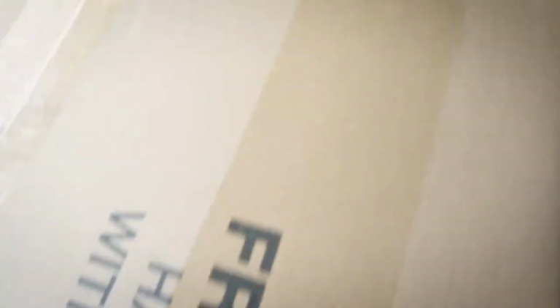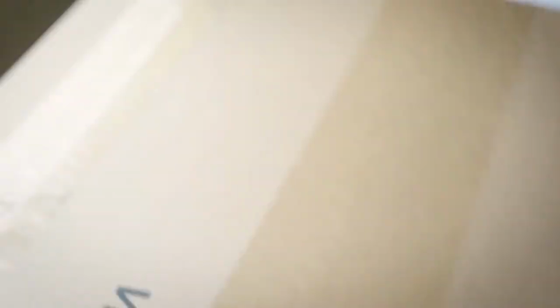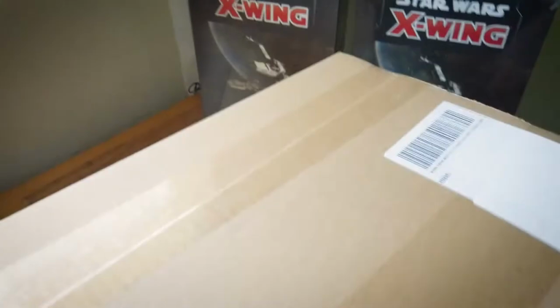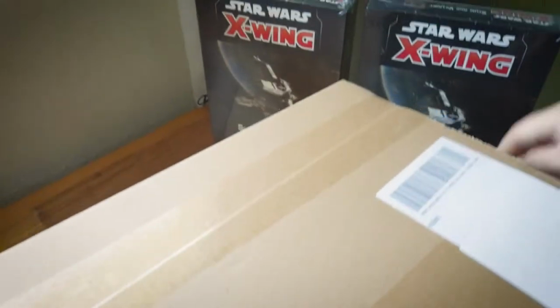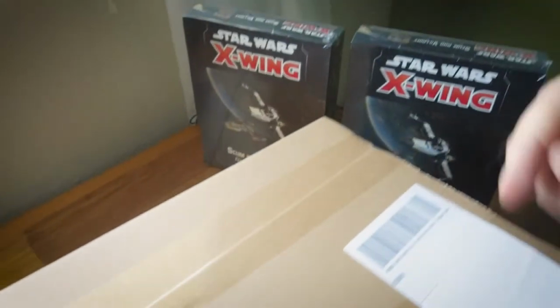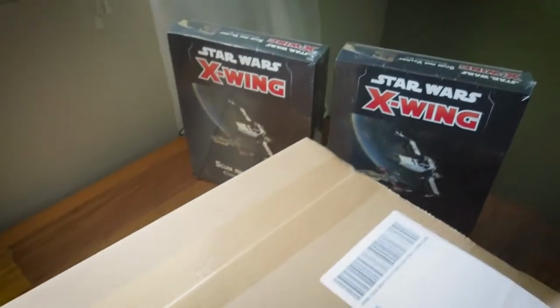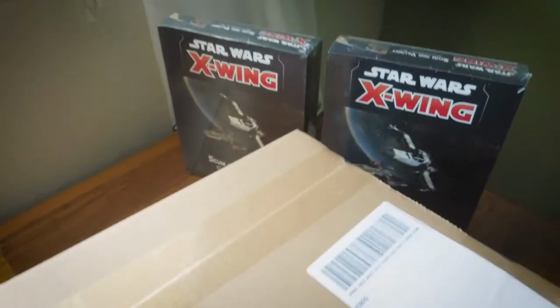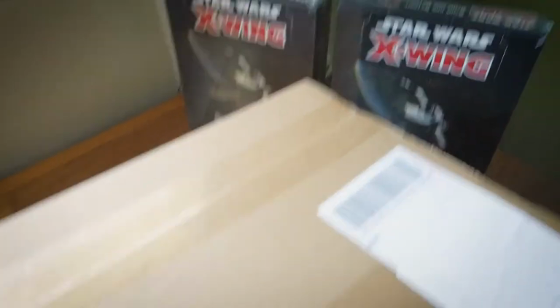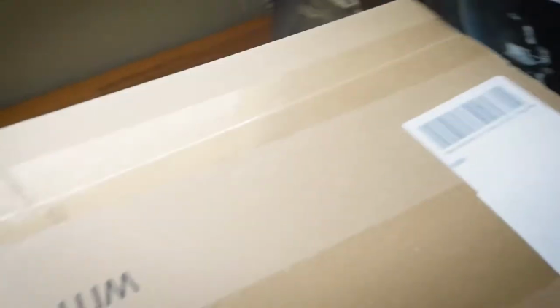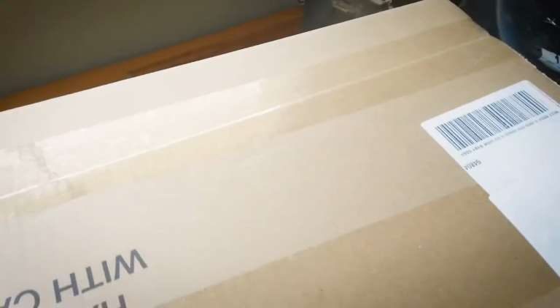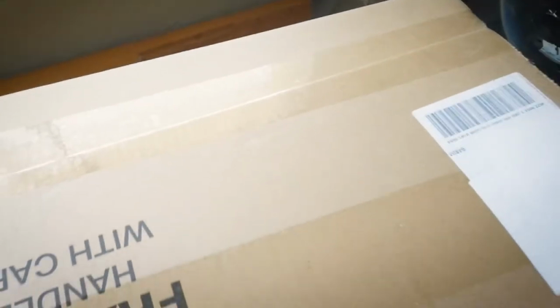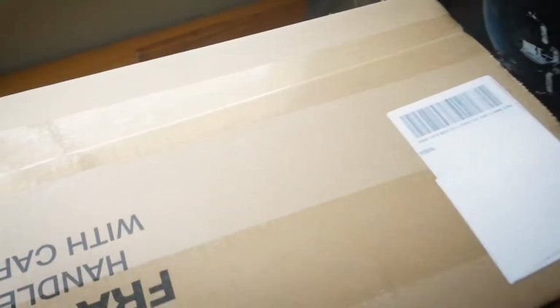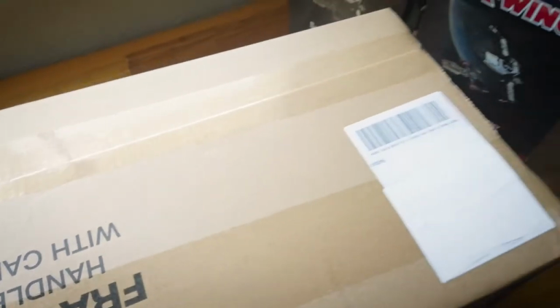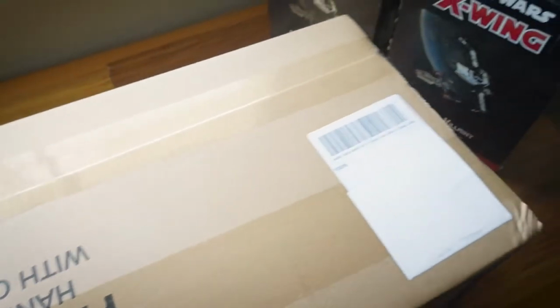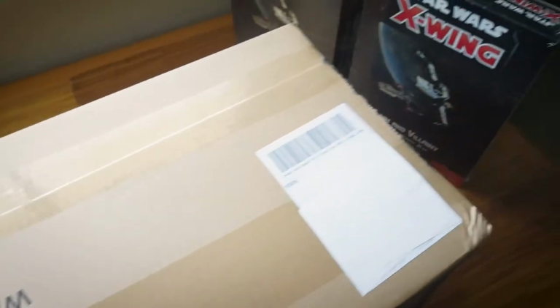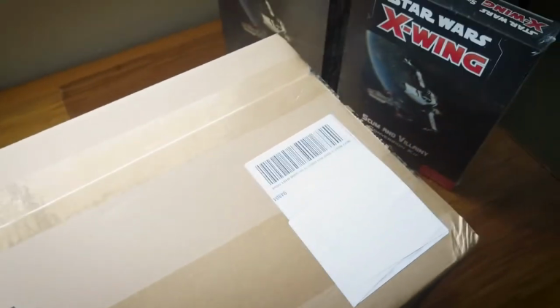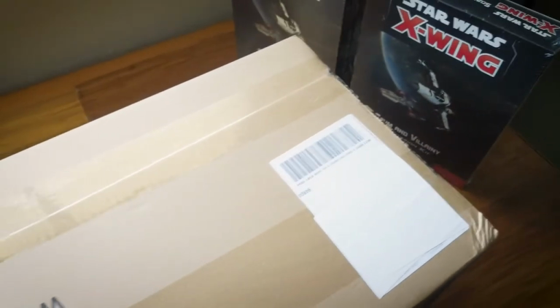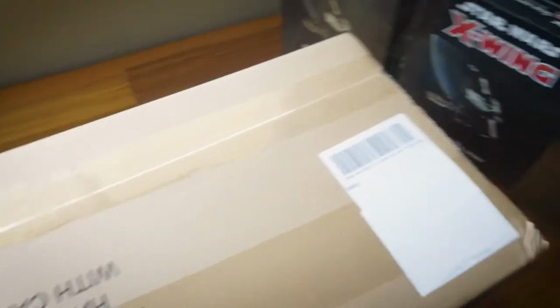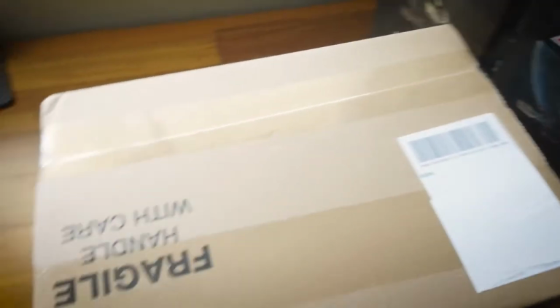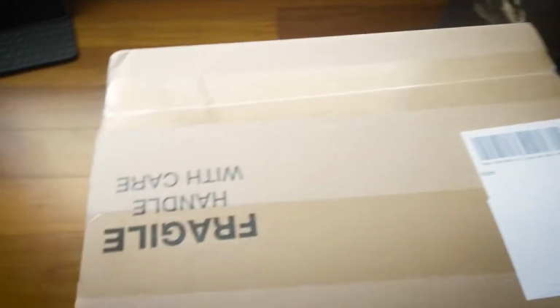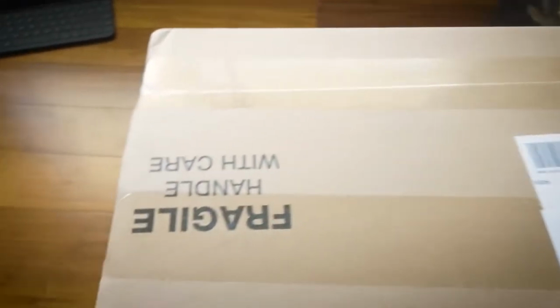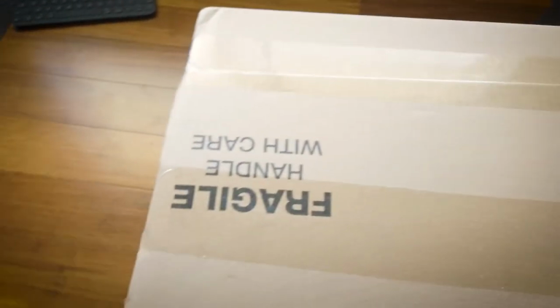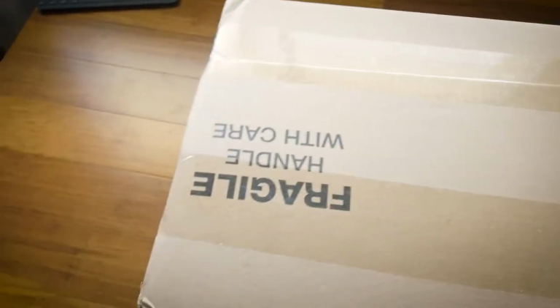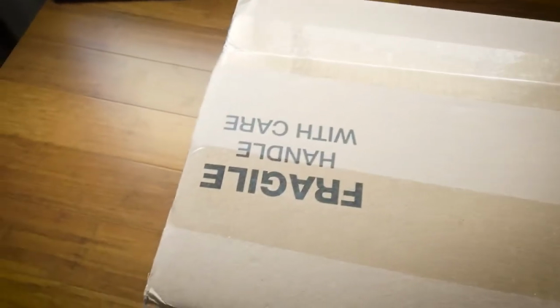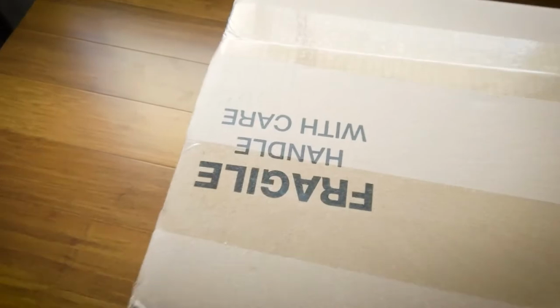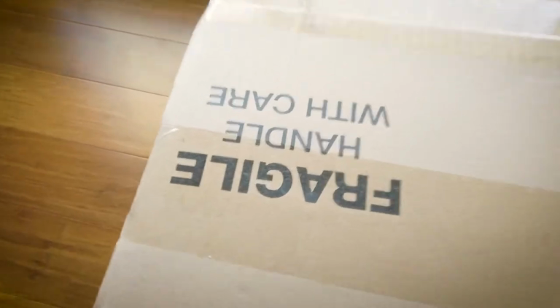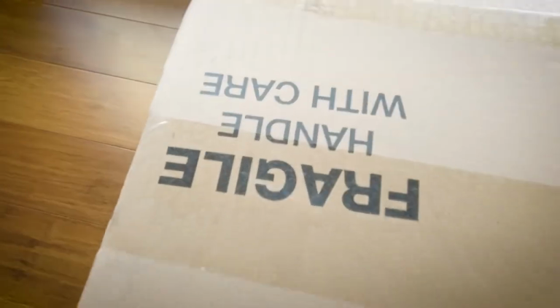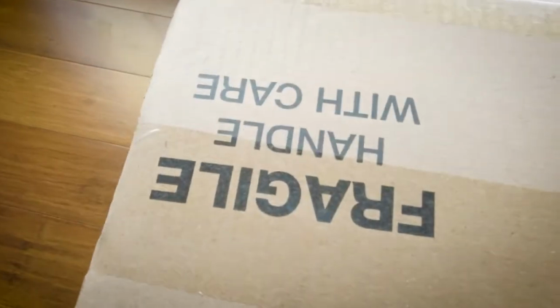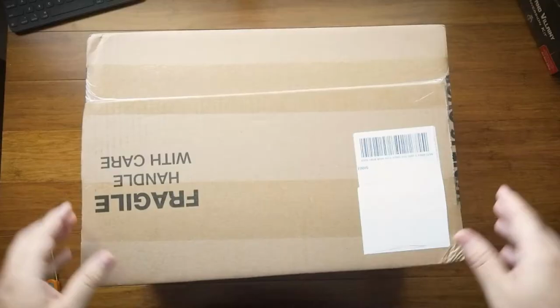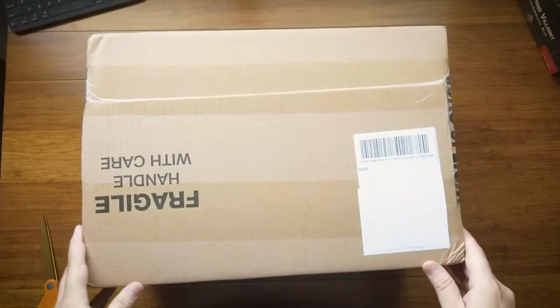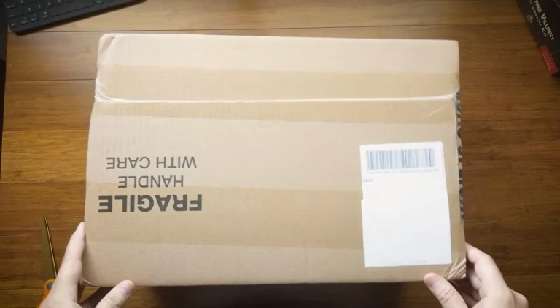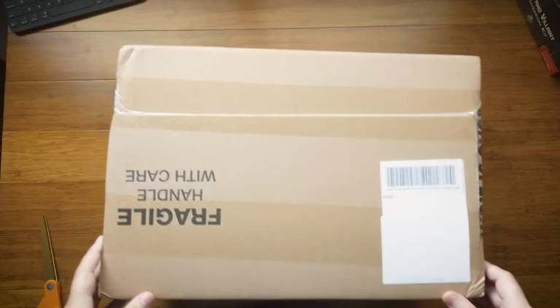Hey guys, today we got some cool stuff that came in the mail, so we're just gonna open this up and show you what we got.